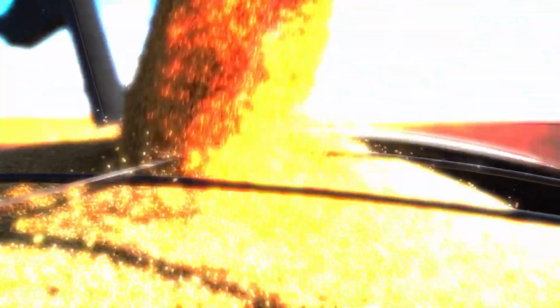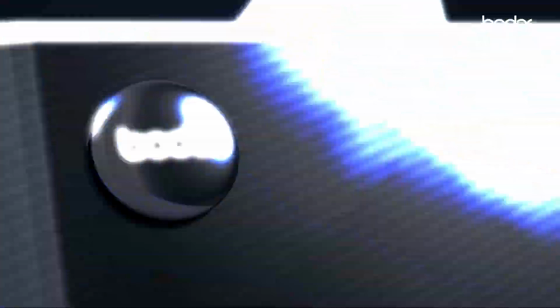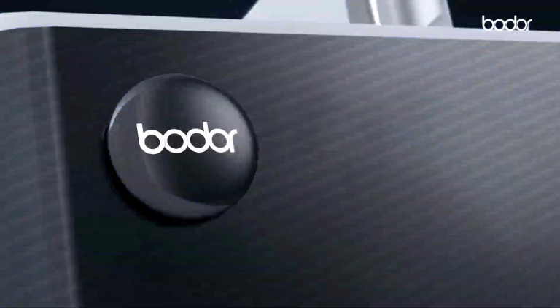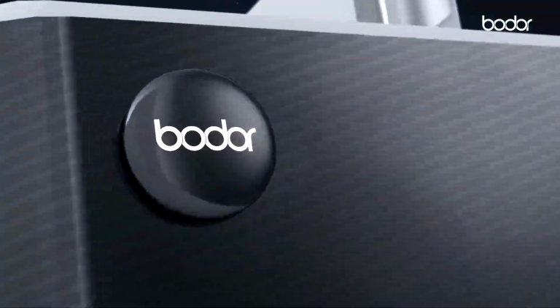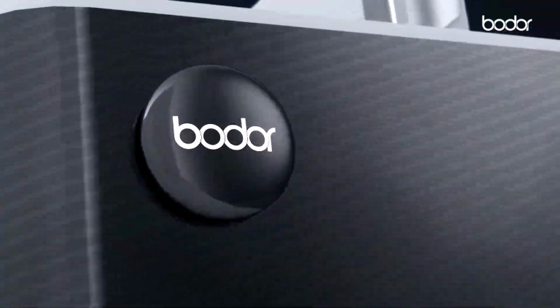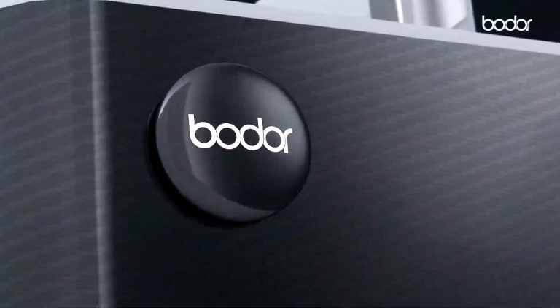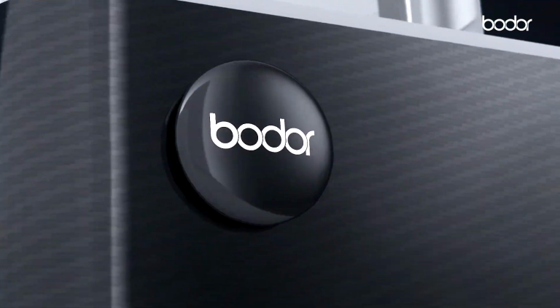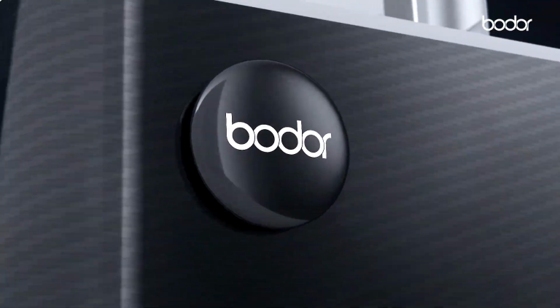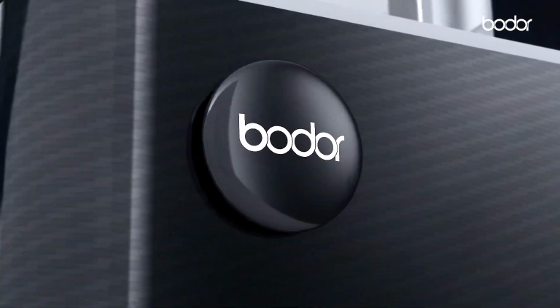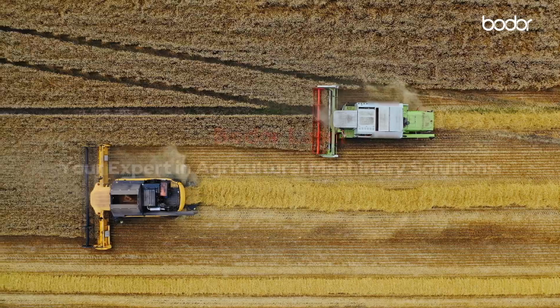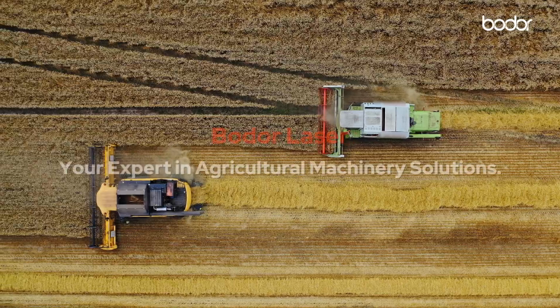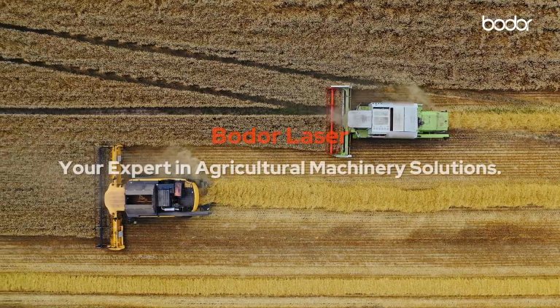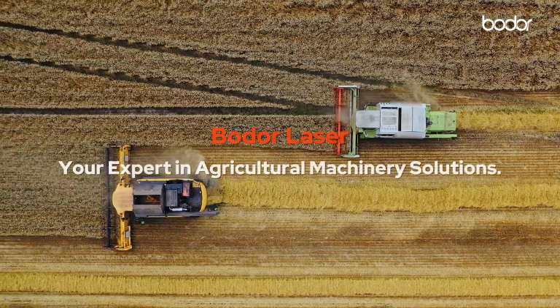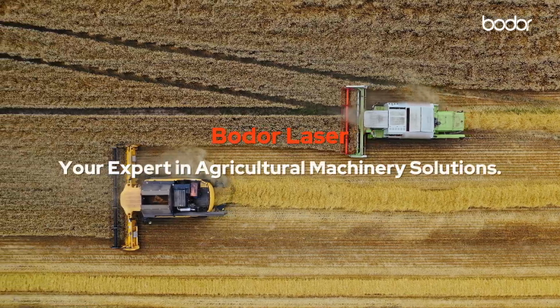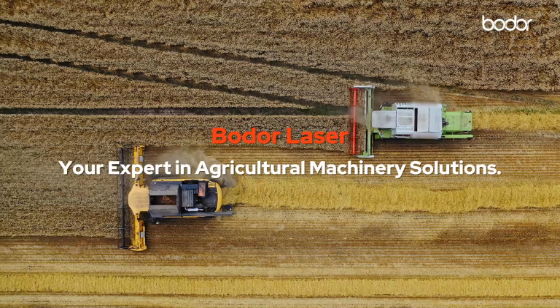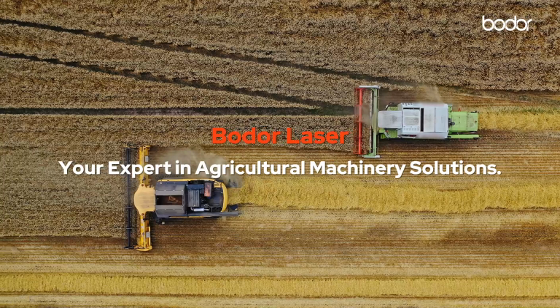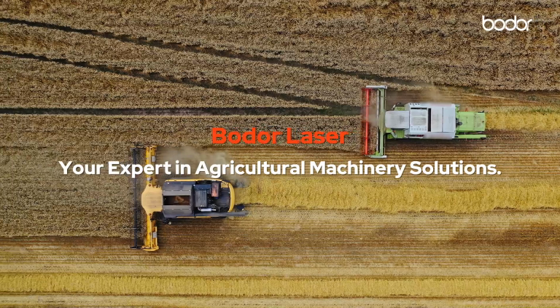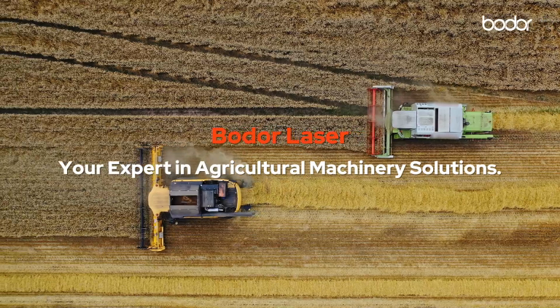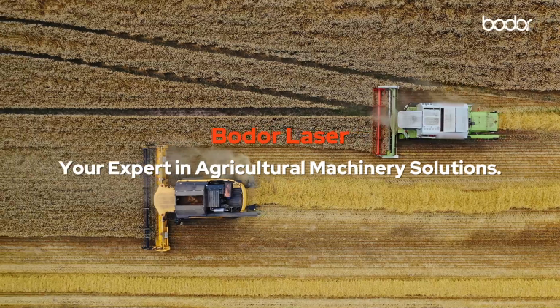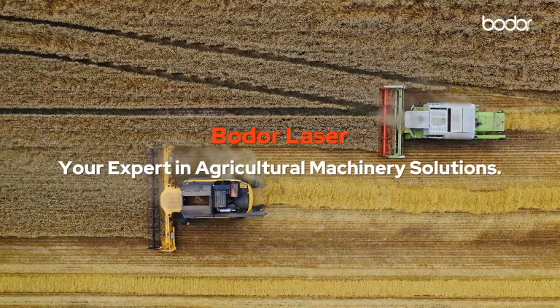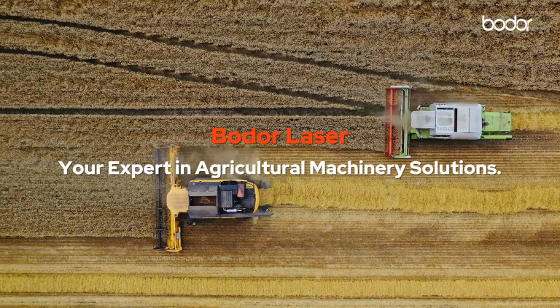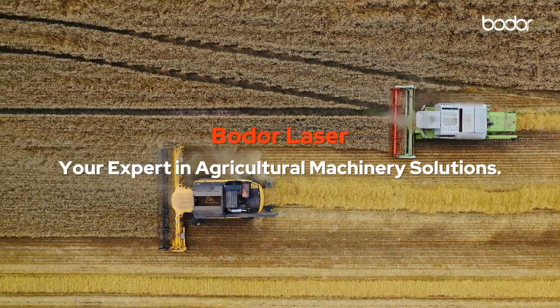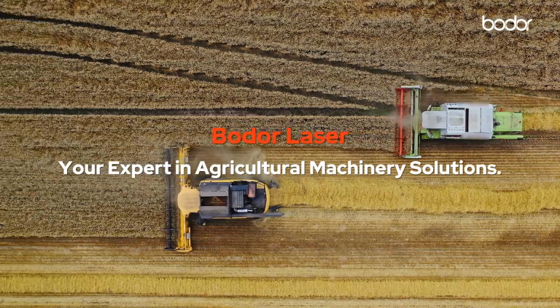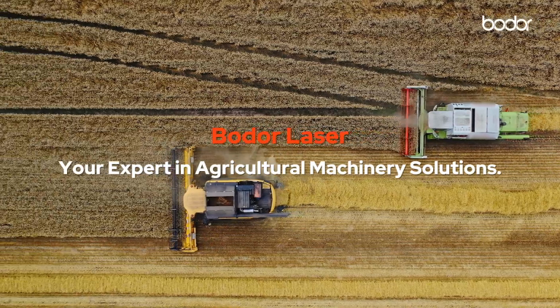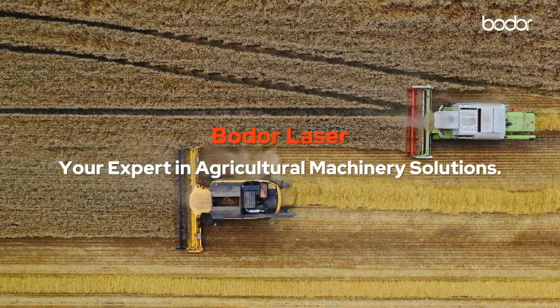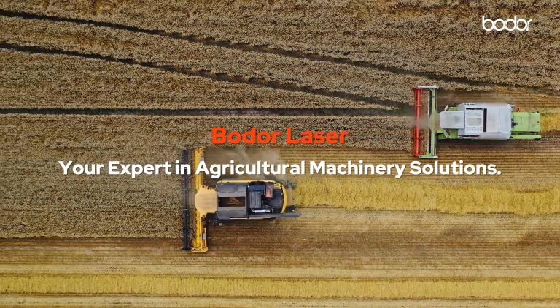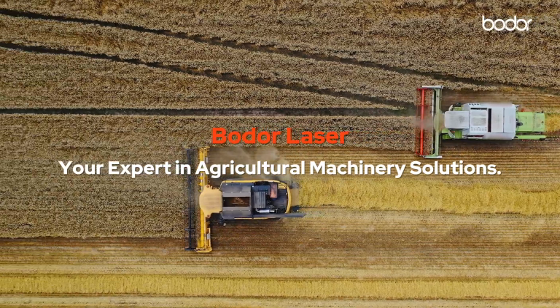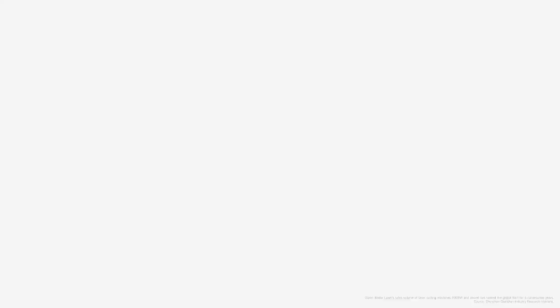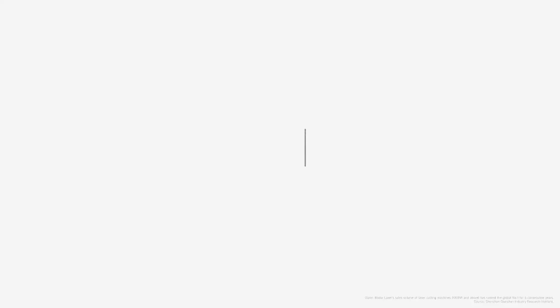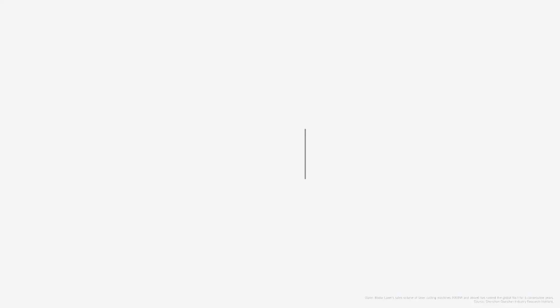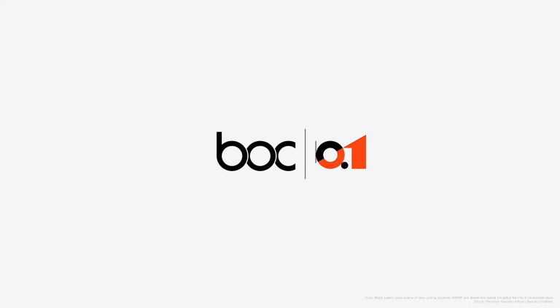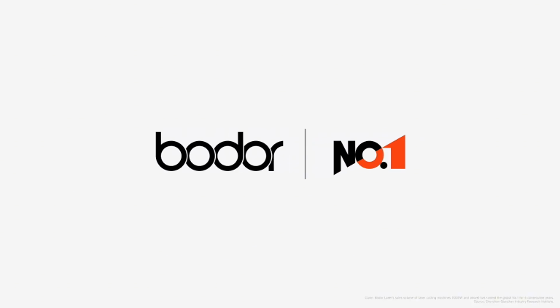Bodur Laser — your expert in agricultural machinery solutions. Bodur: dare to dream.